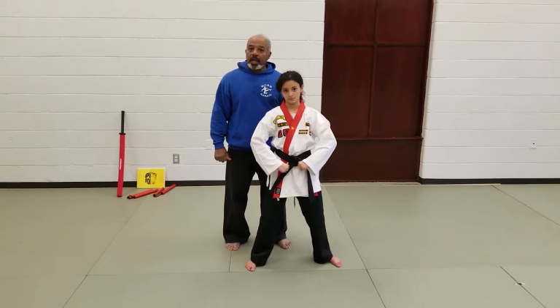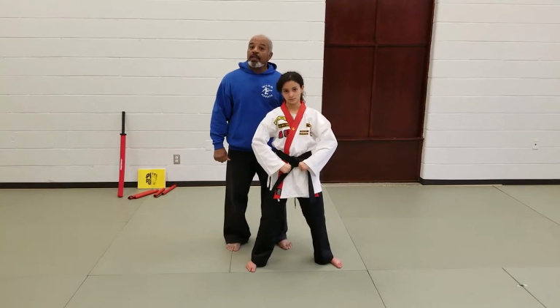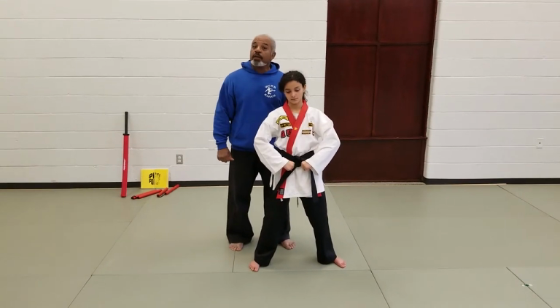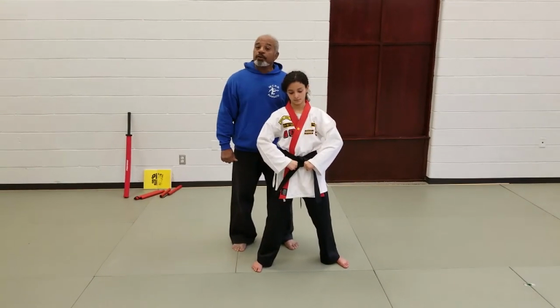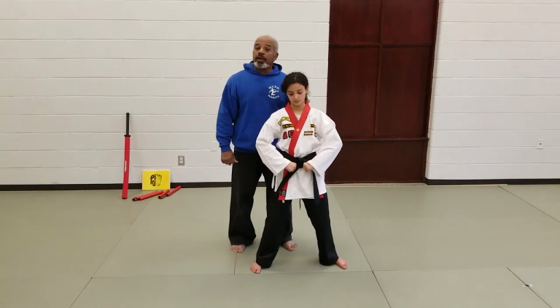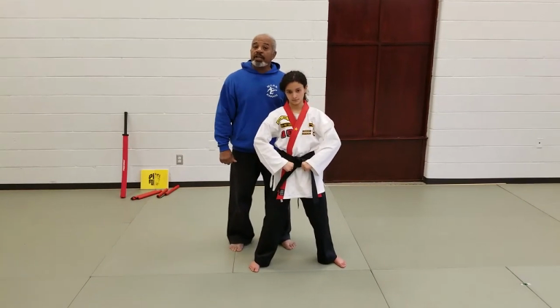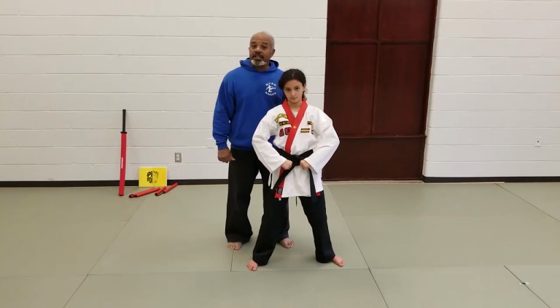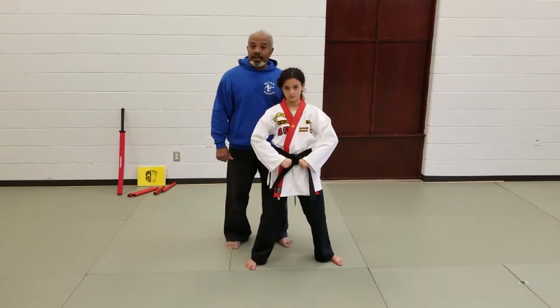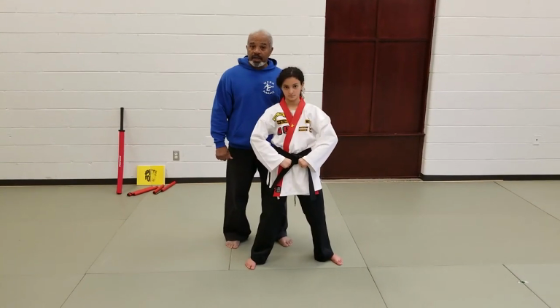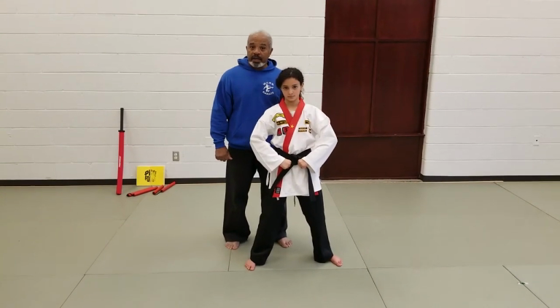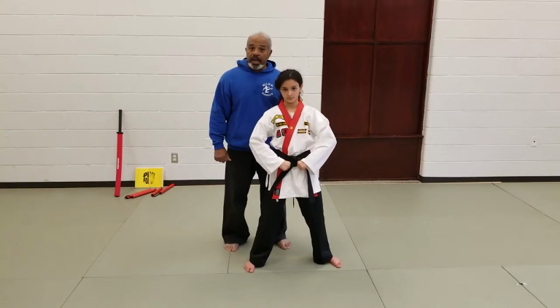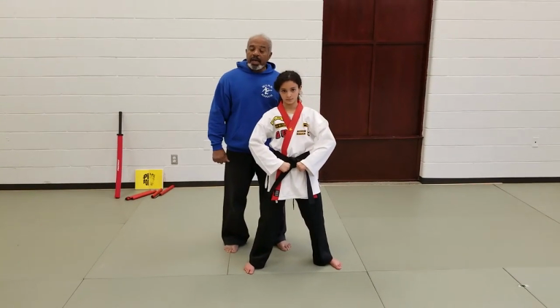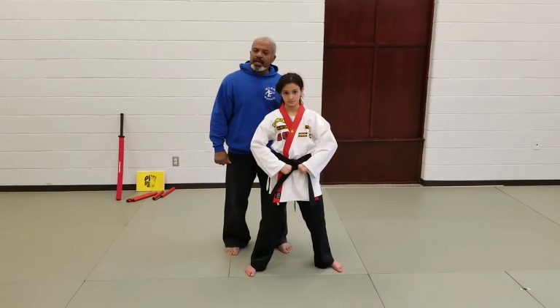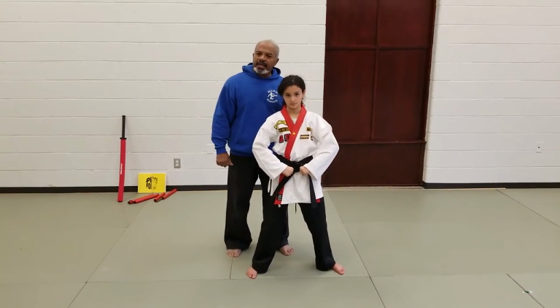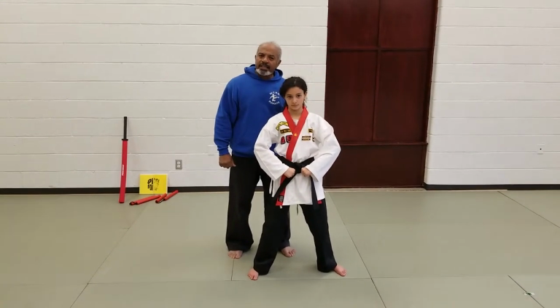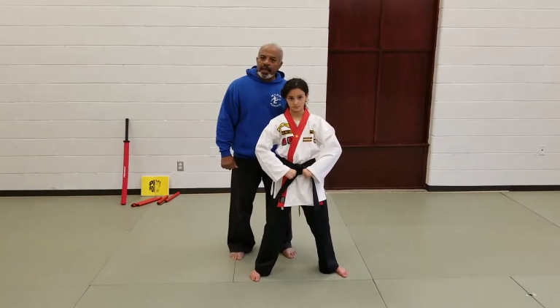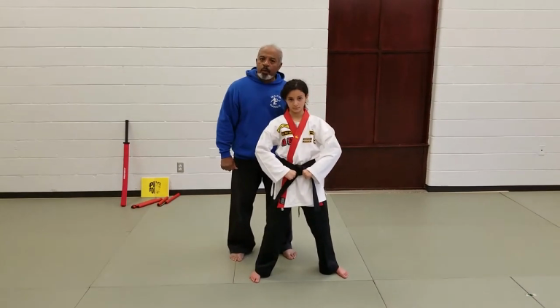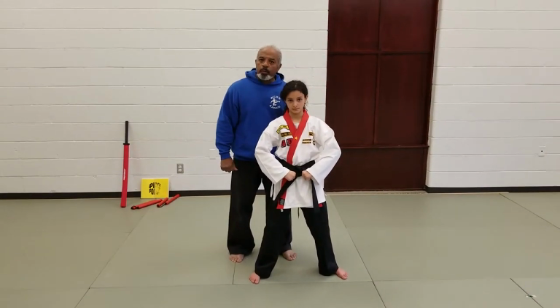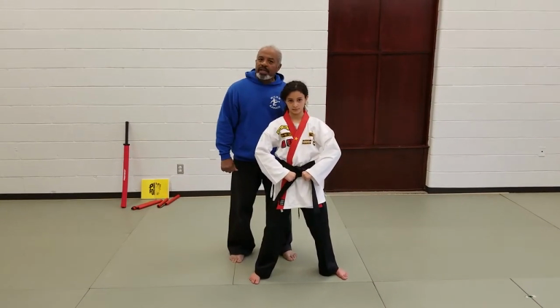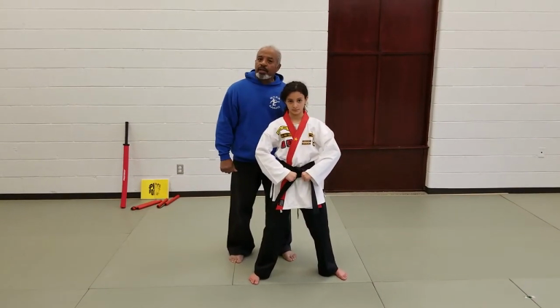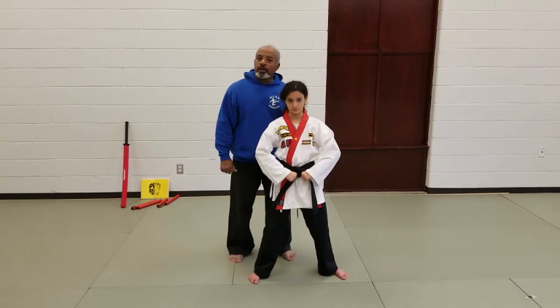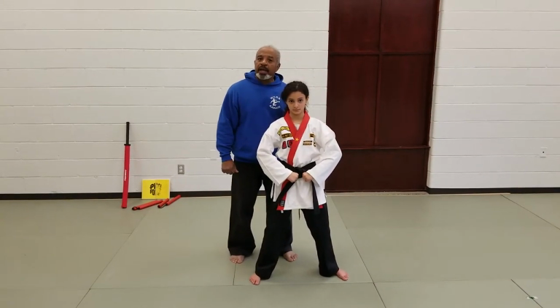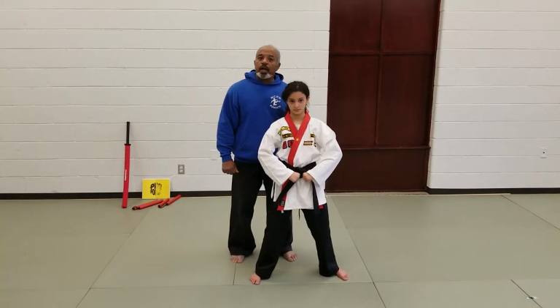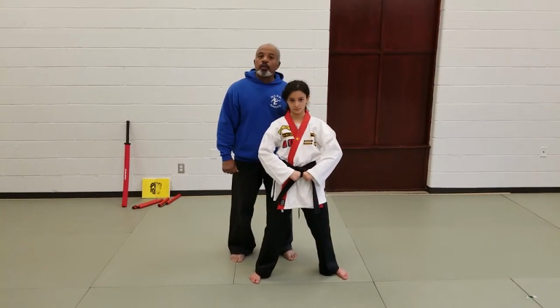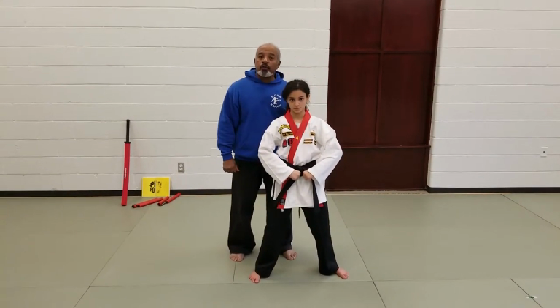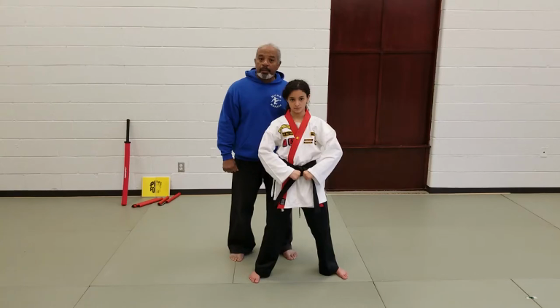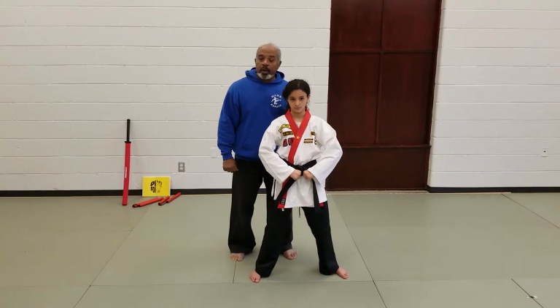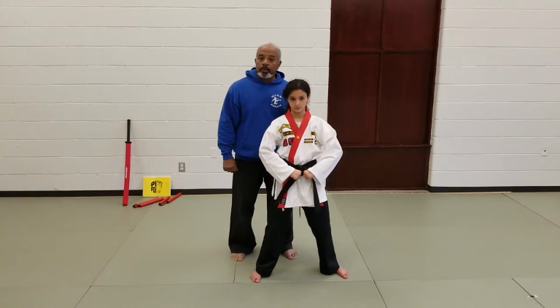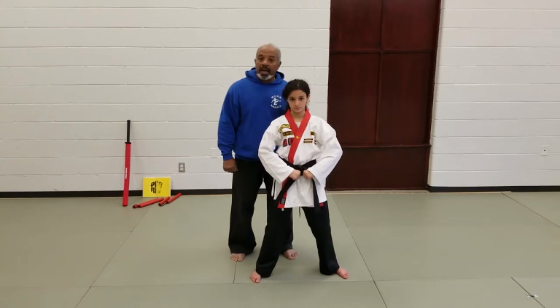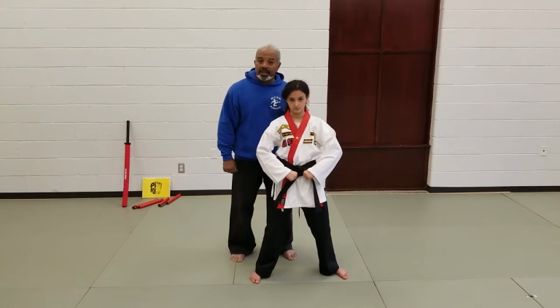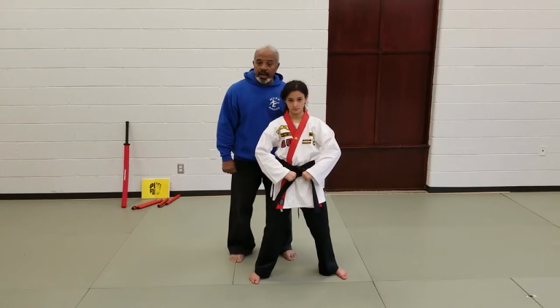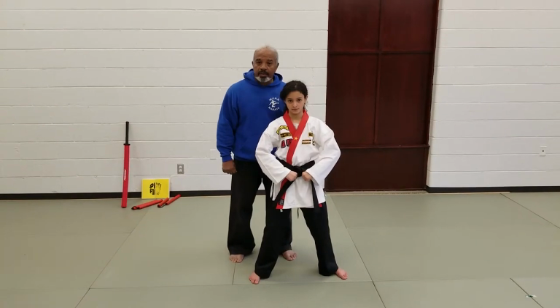Thank you for joining us this evening. In our next tape, we'll be taking a look at the Red Belt blocks and counters.